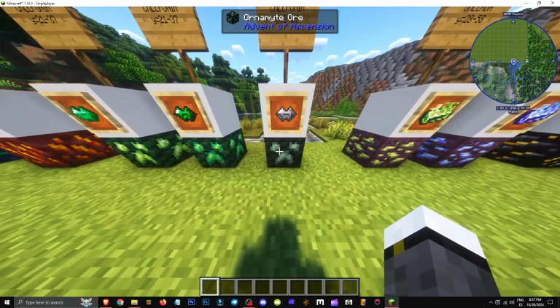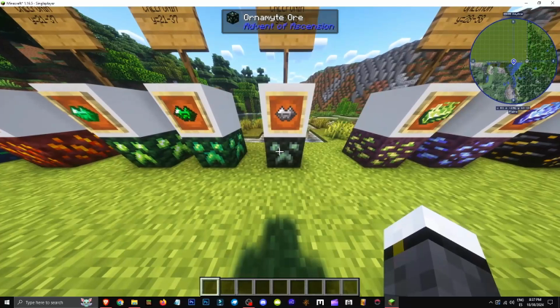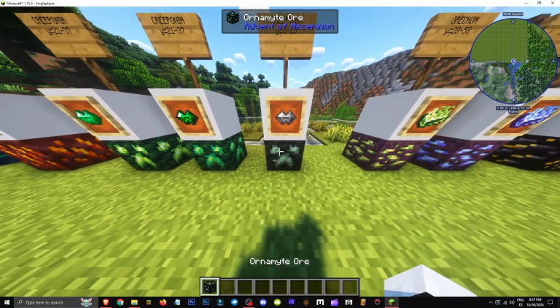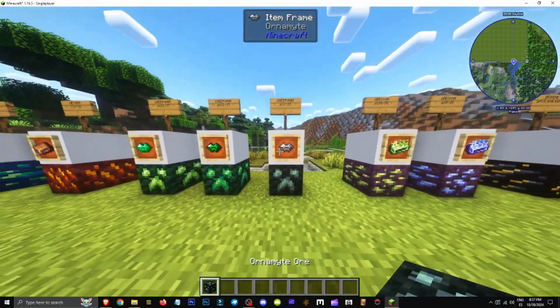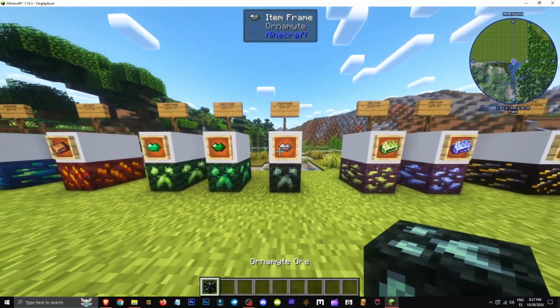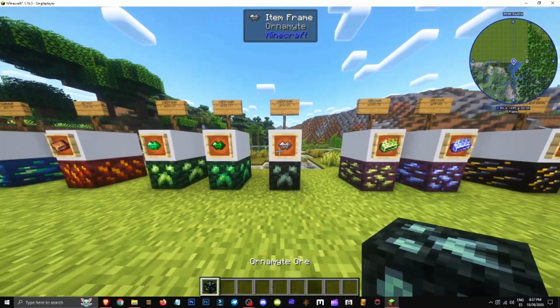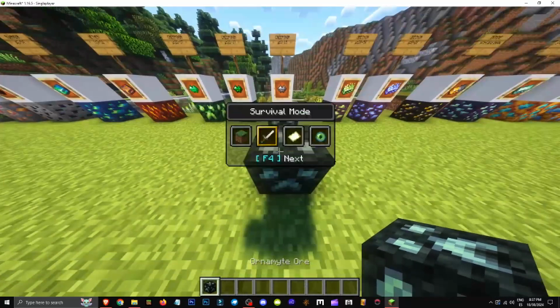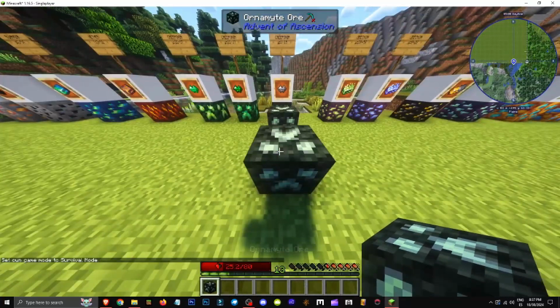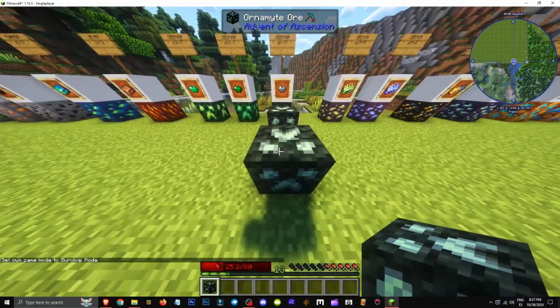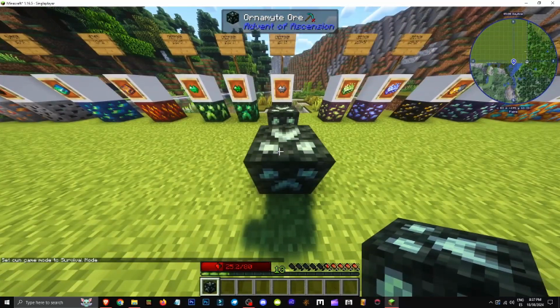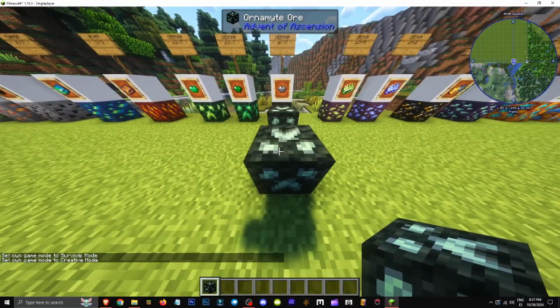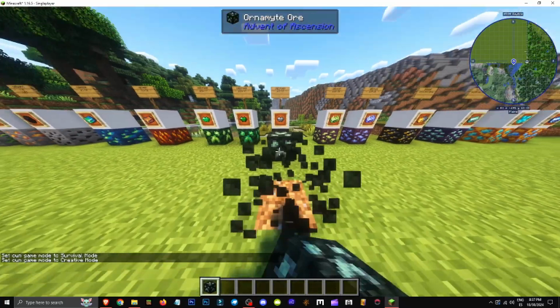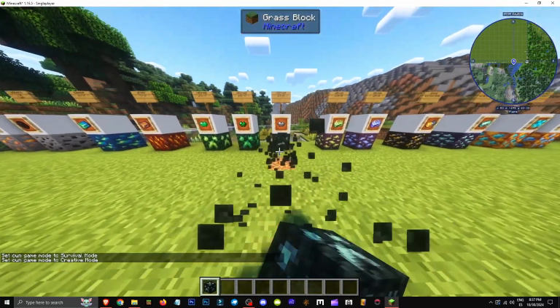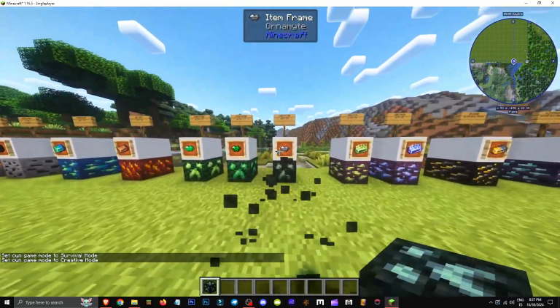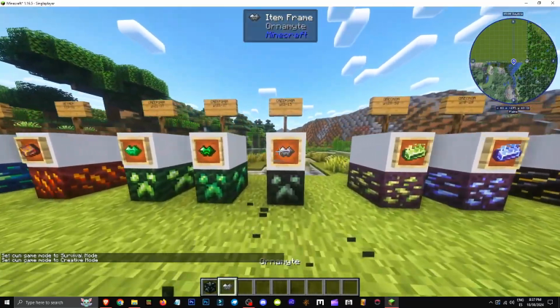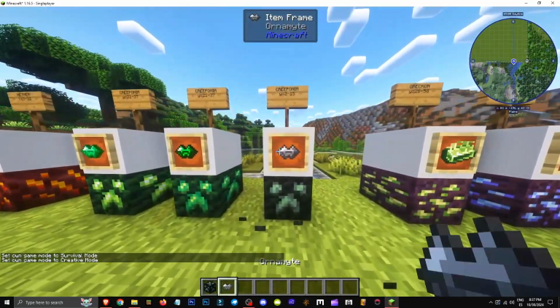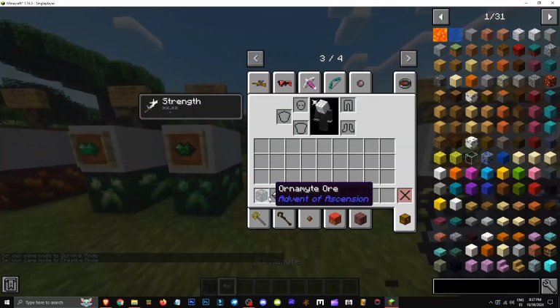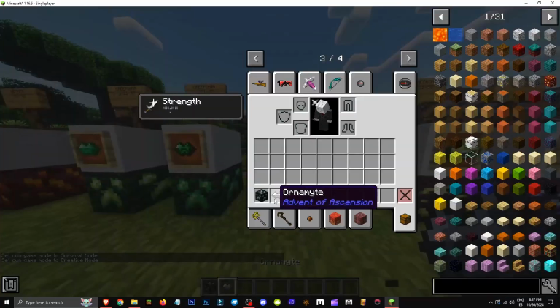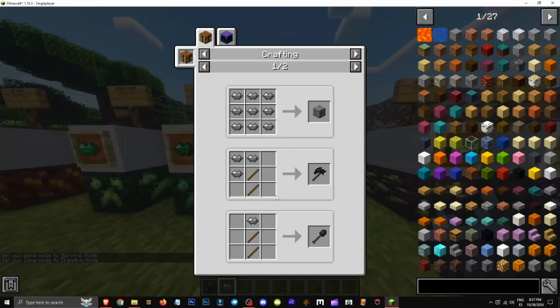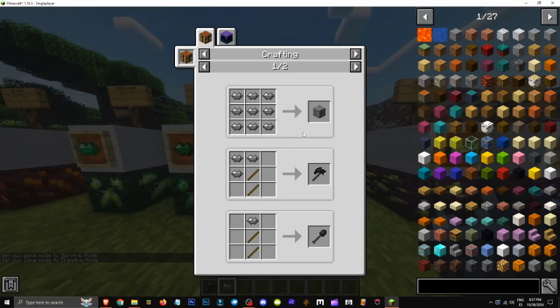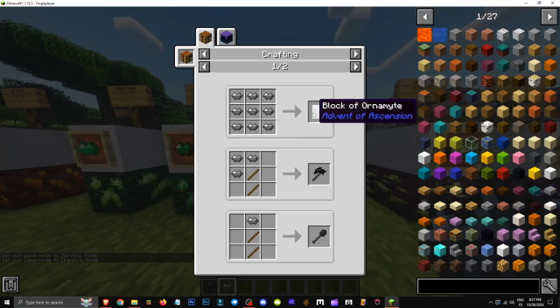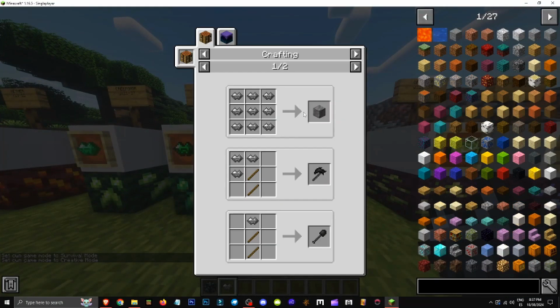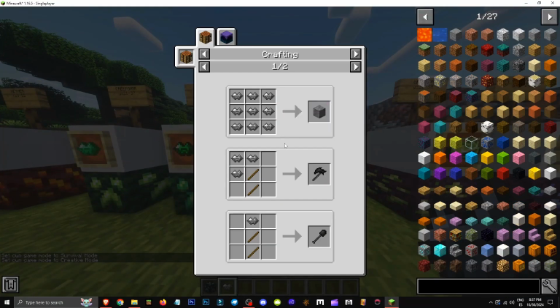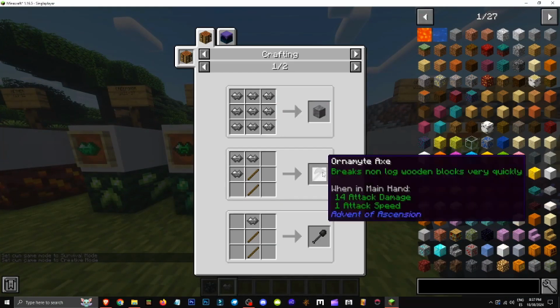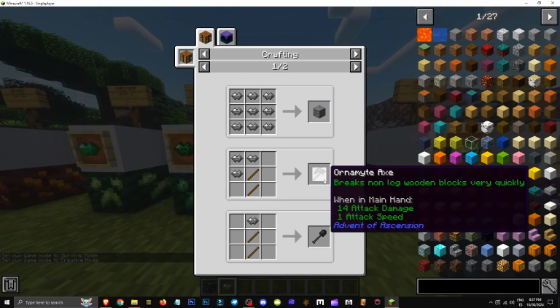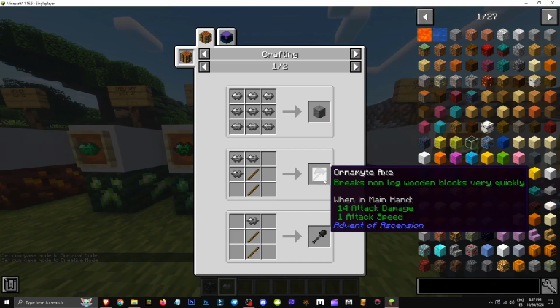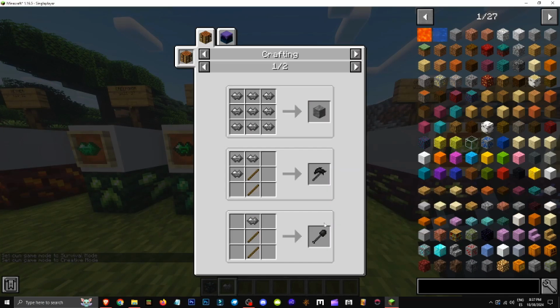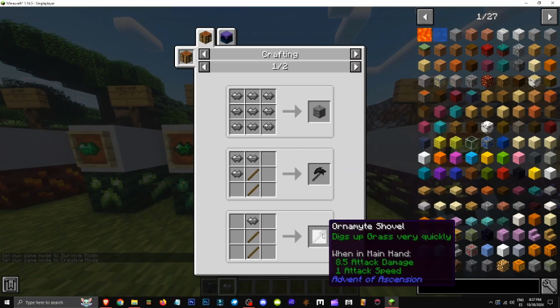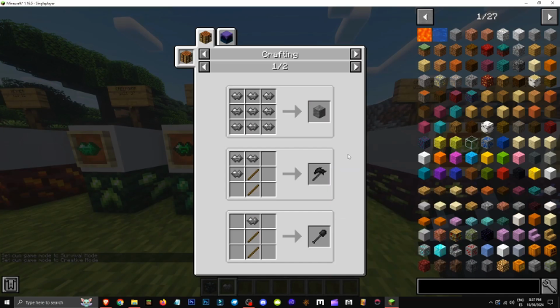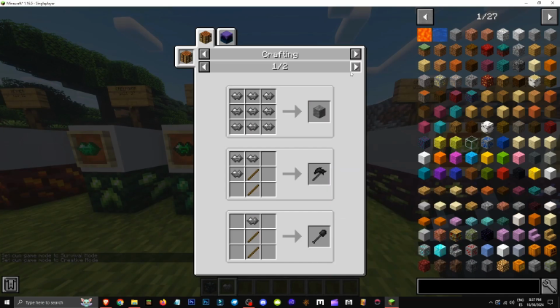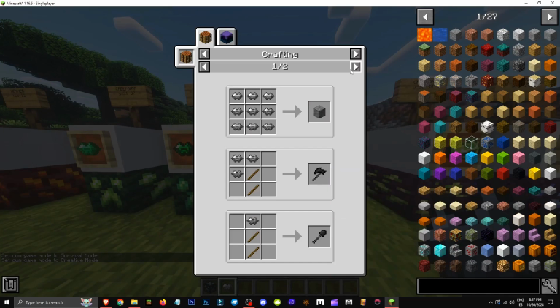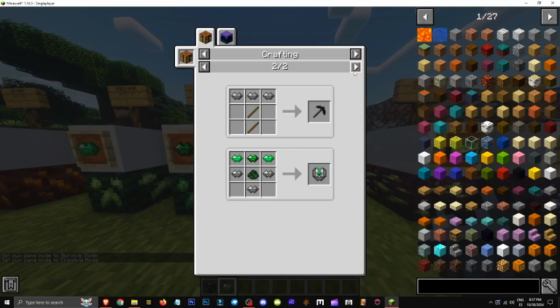How to get the Thousand Furnit. This rare item is mined with a diamond pickaxe. It drops a special resource used for crafting various tools.